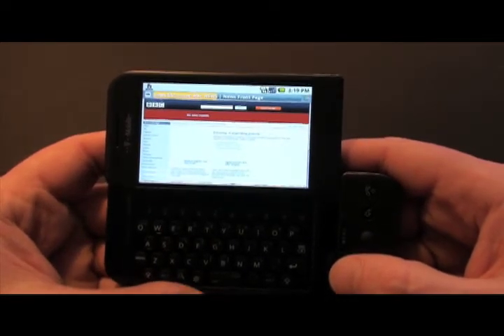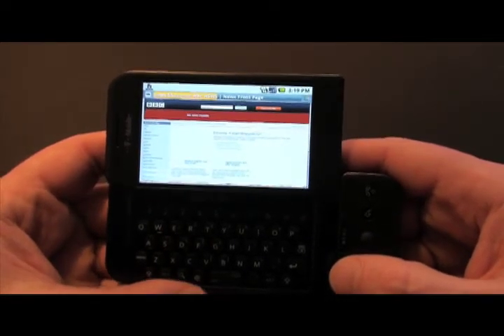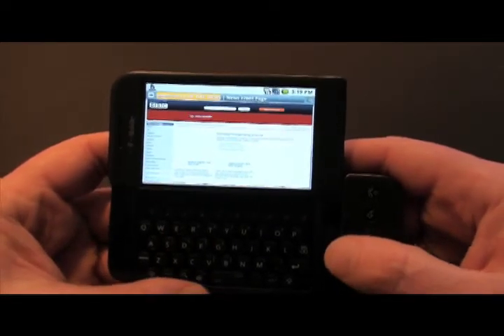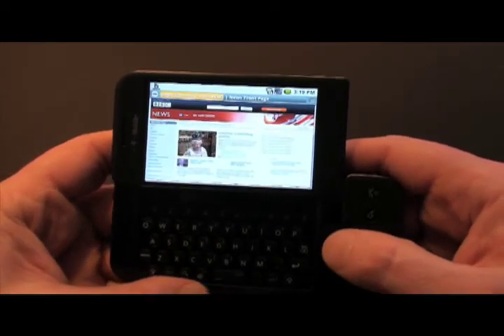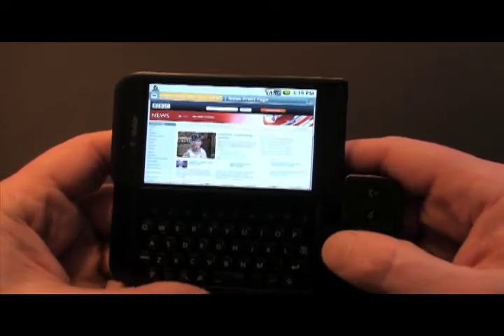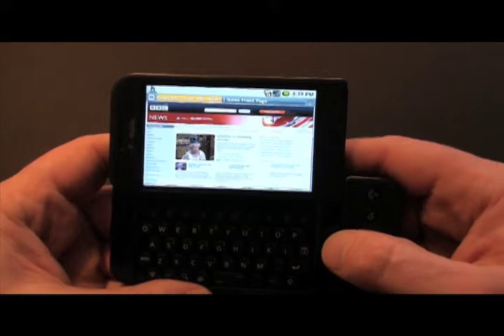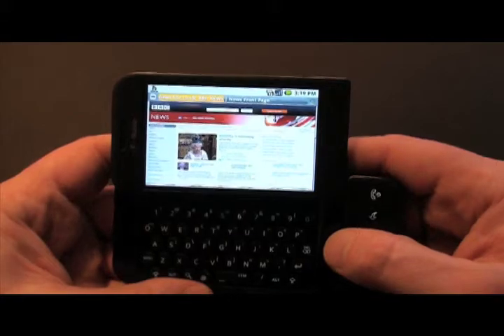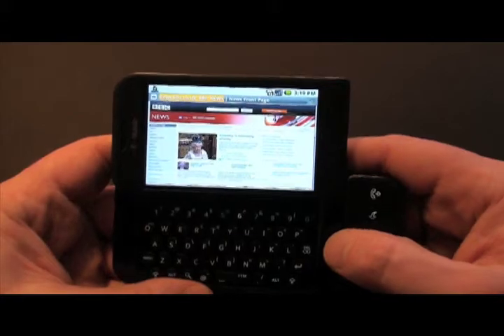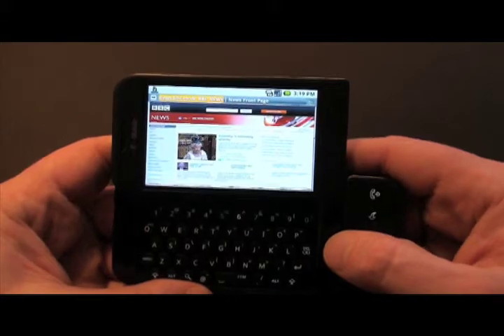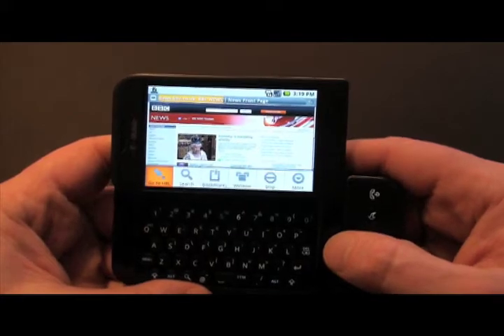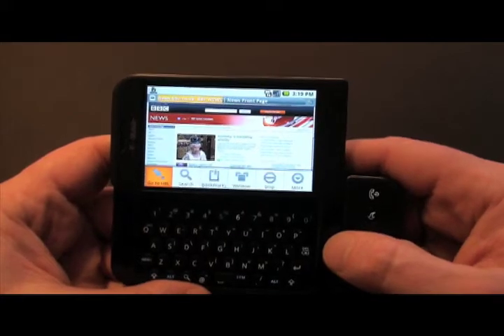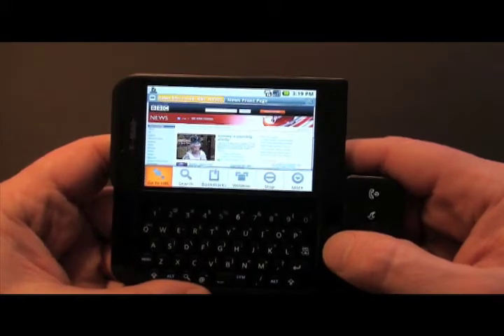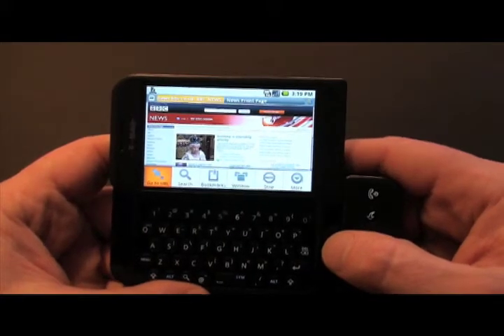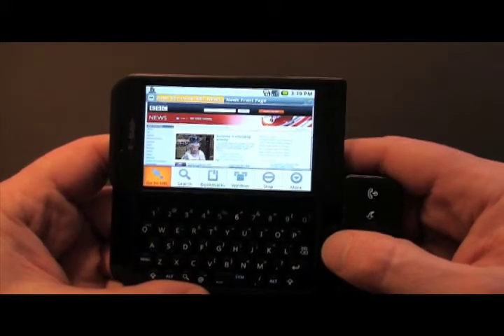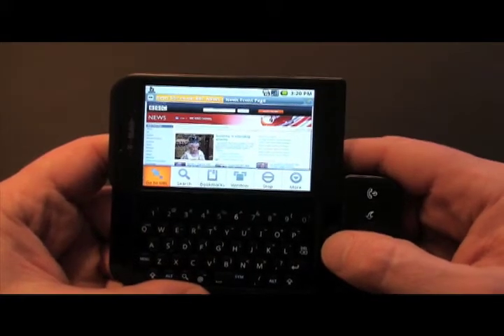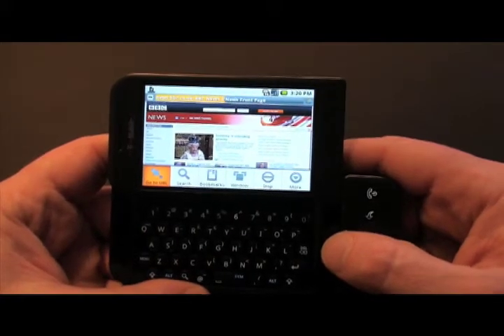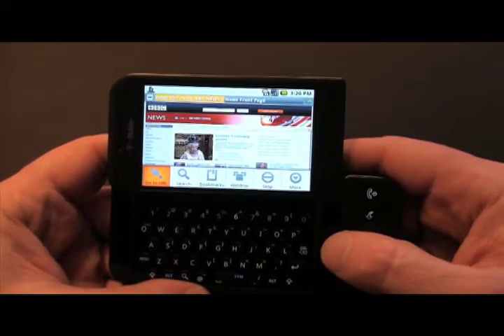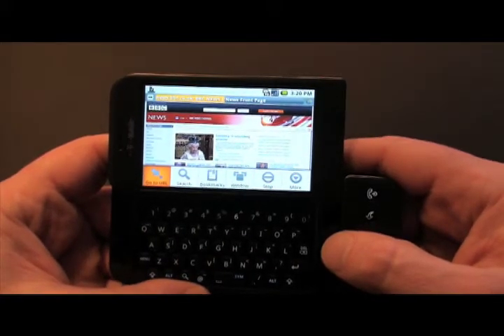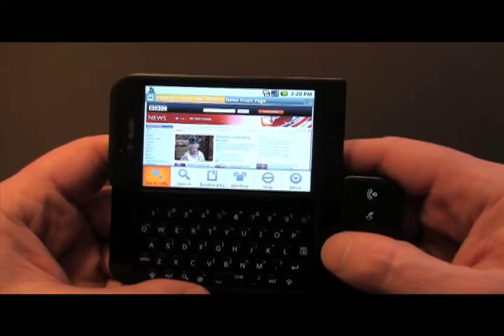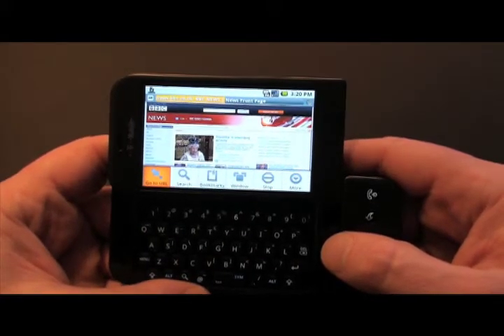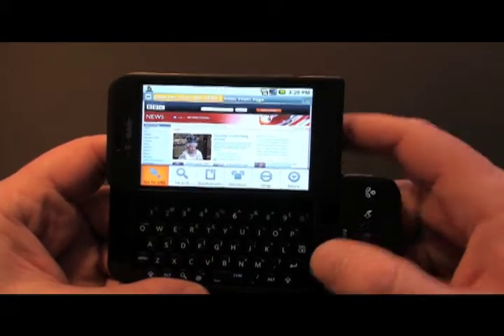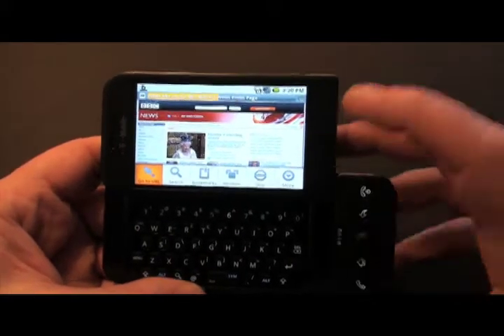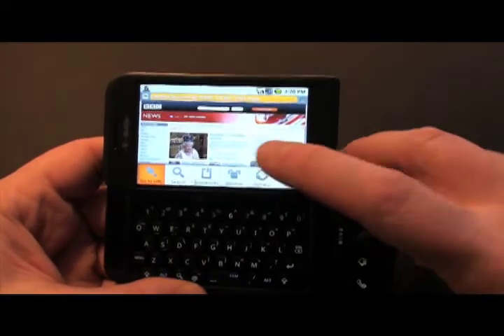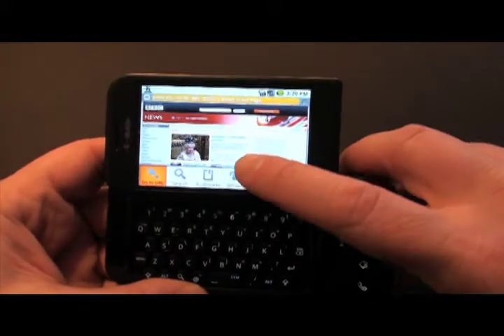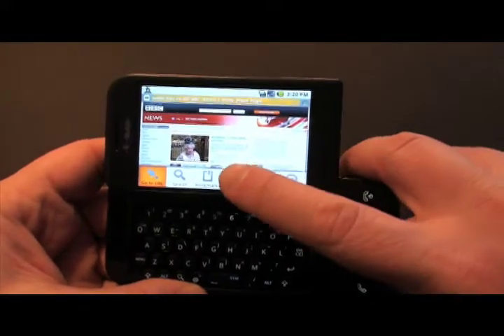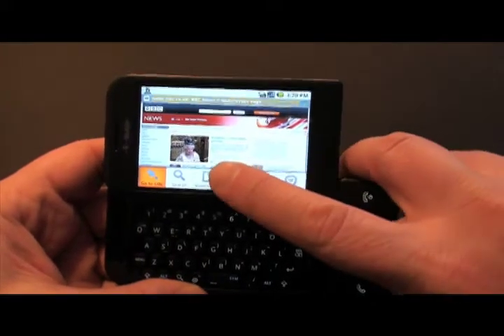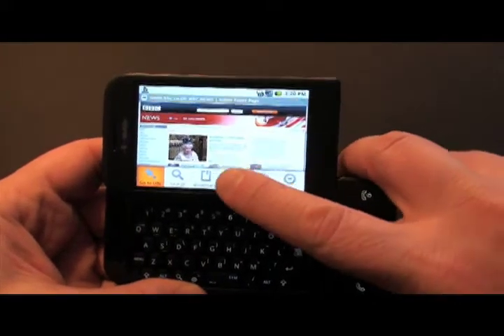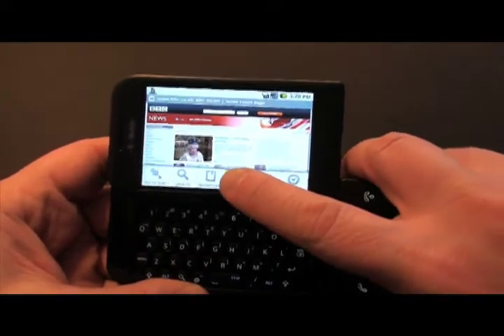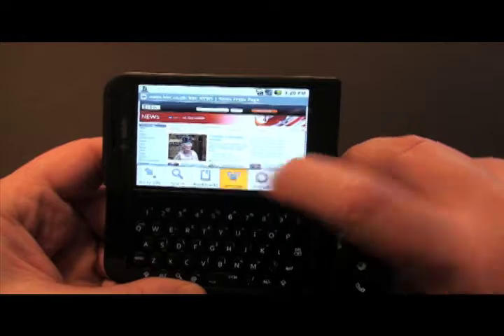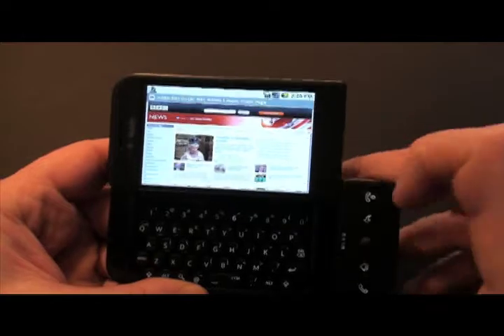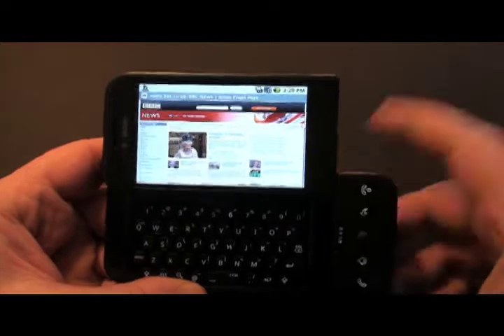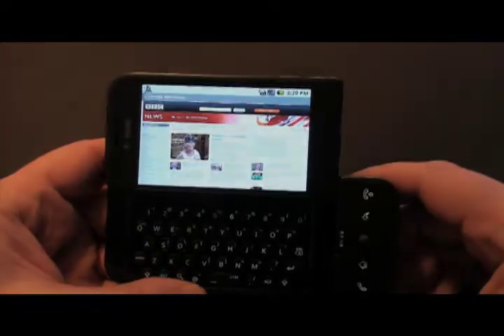Pressing menu and windows will show you all the browser windows that you've got open at the time.